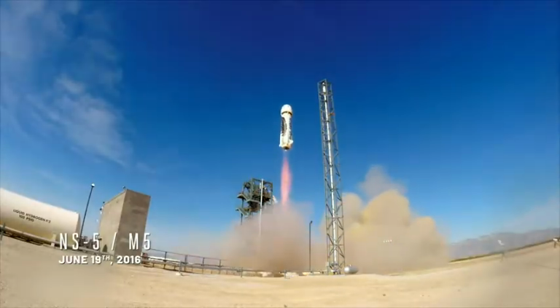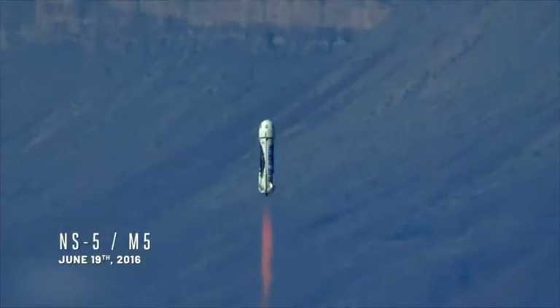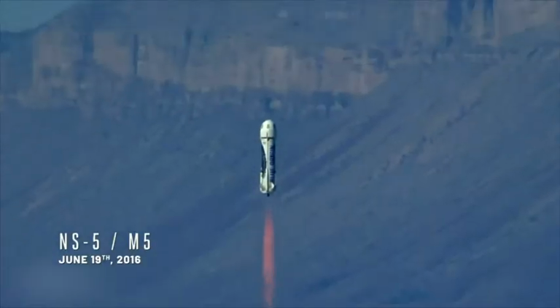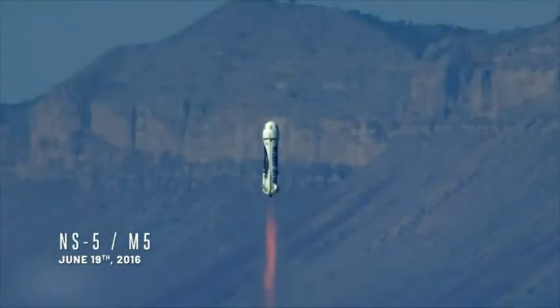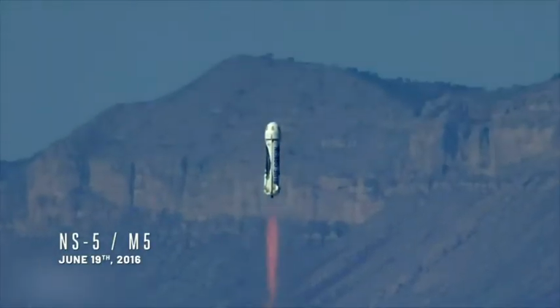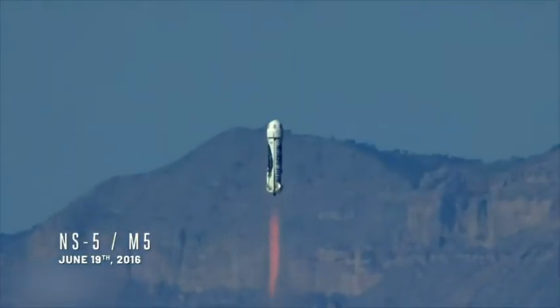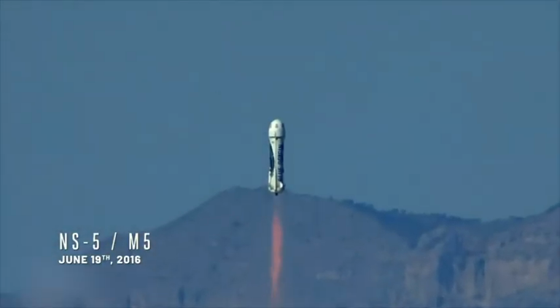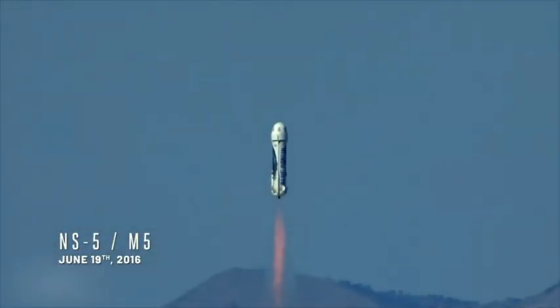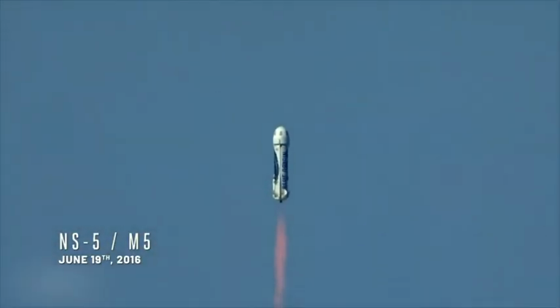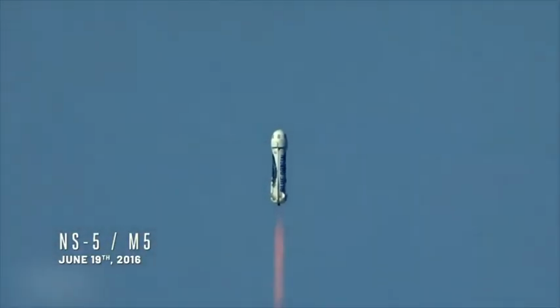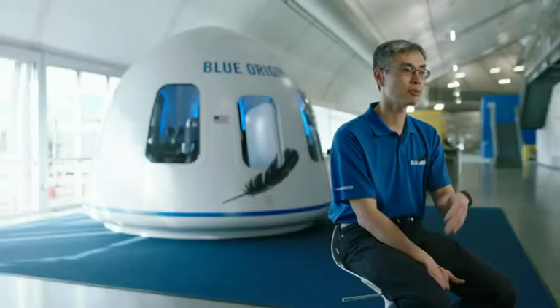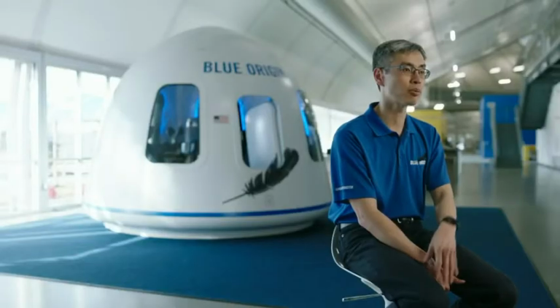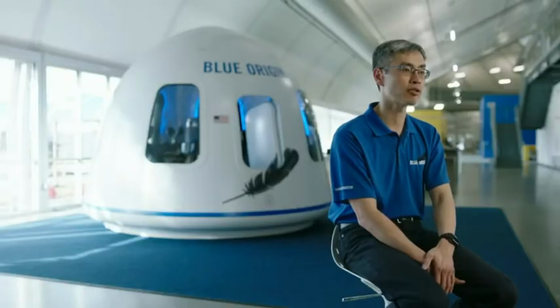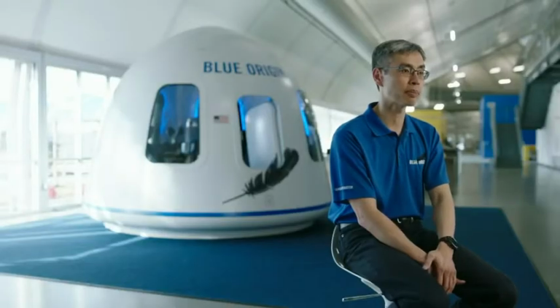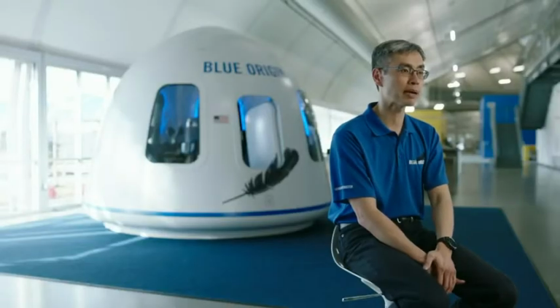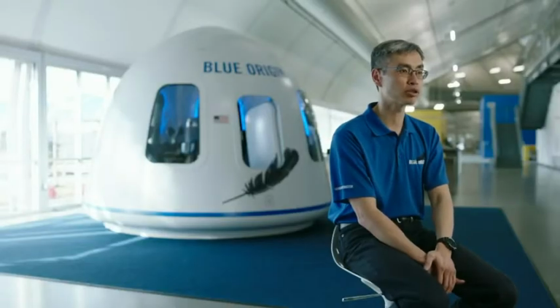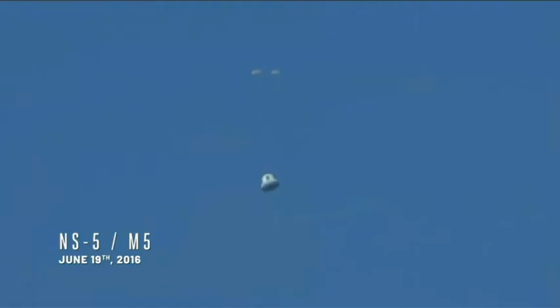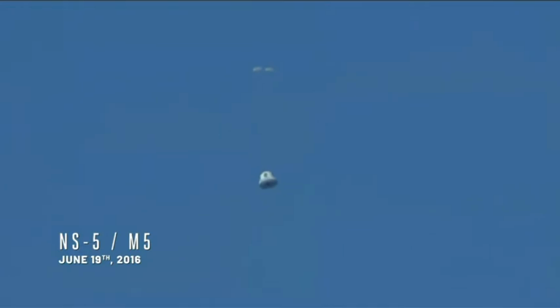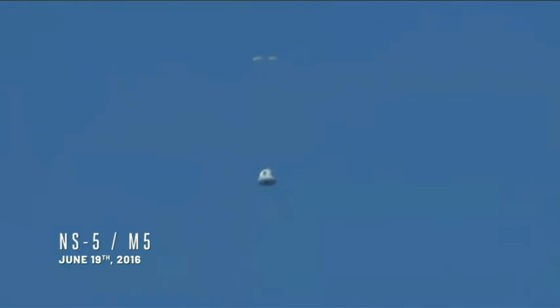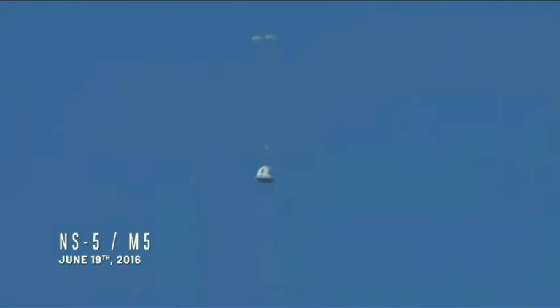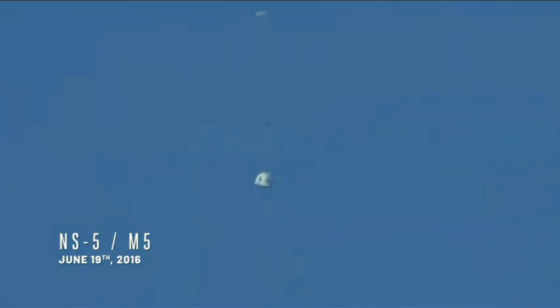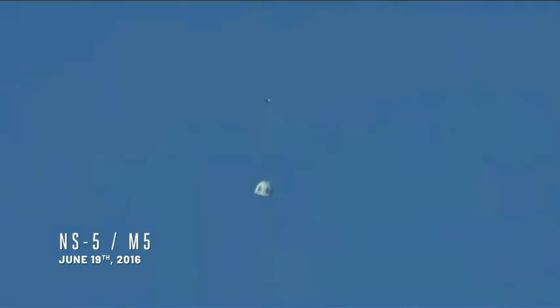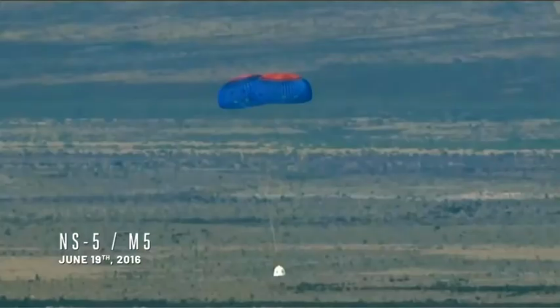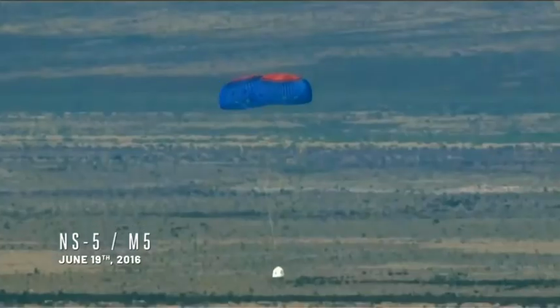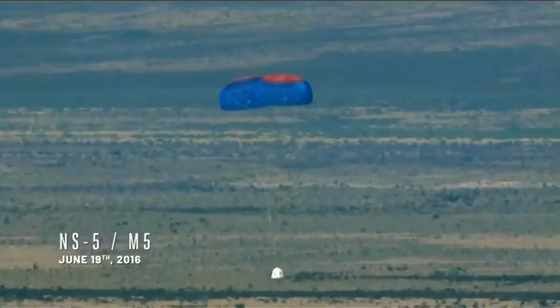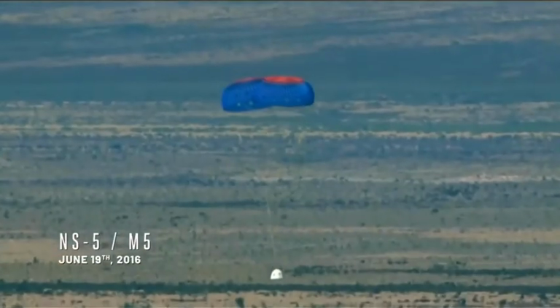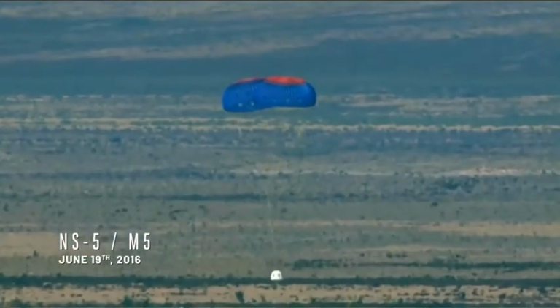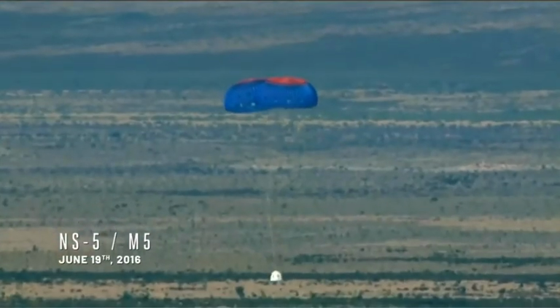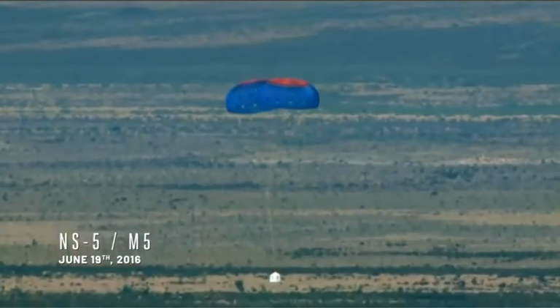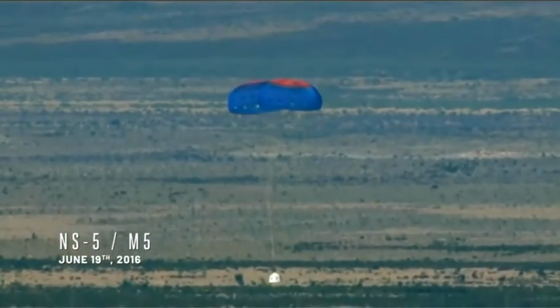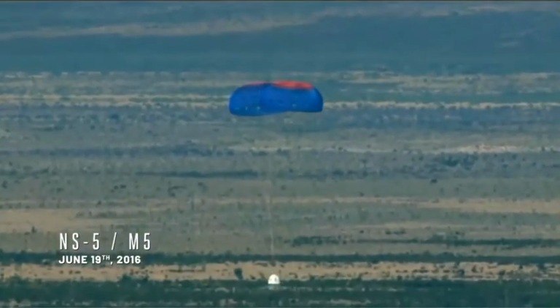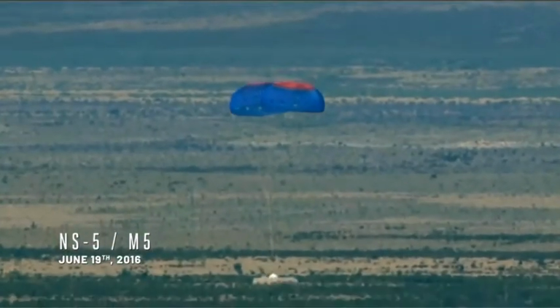In M5, we intentionally did not deploy one of the main parachutes, and it worked perfectly.